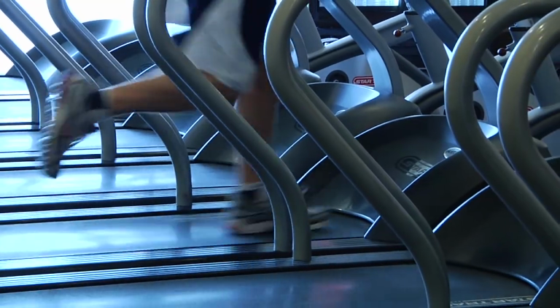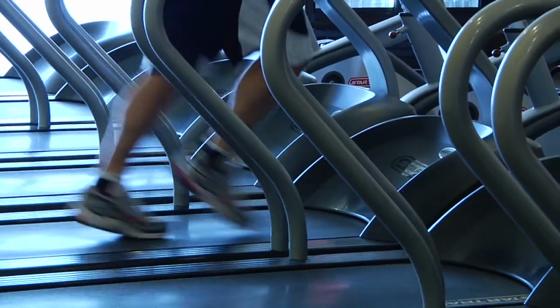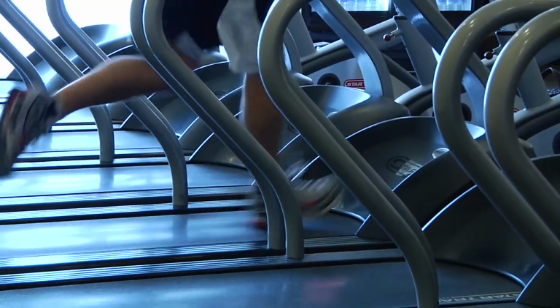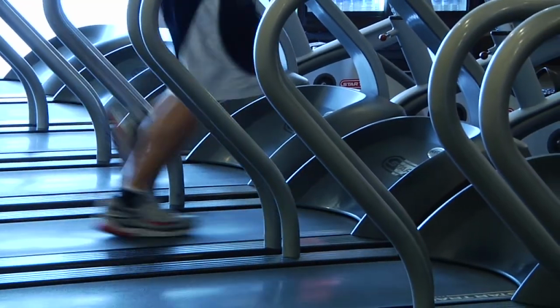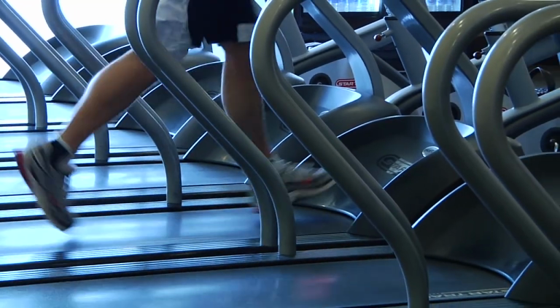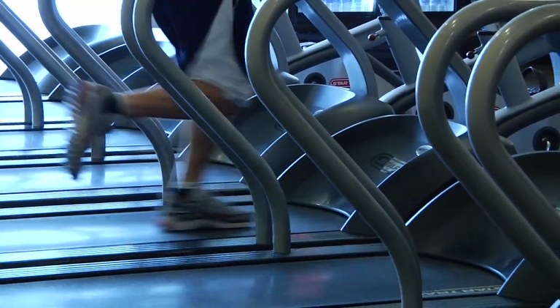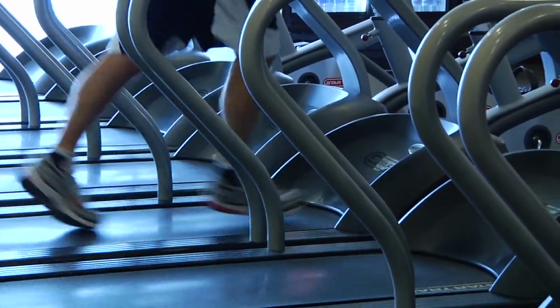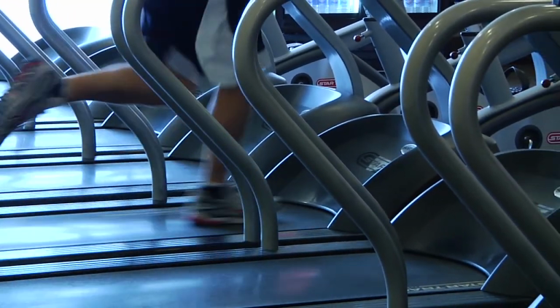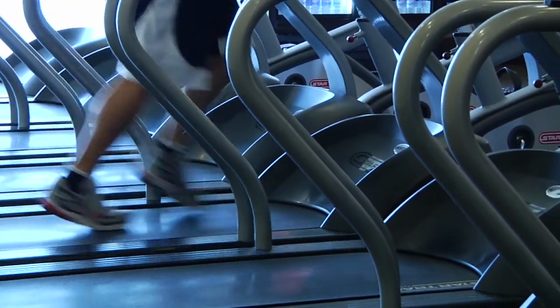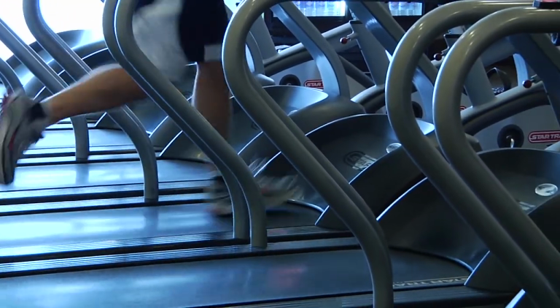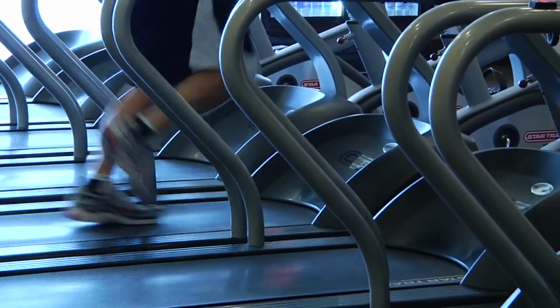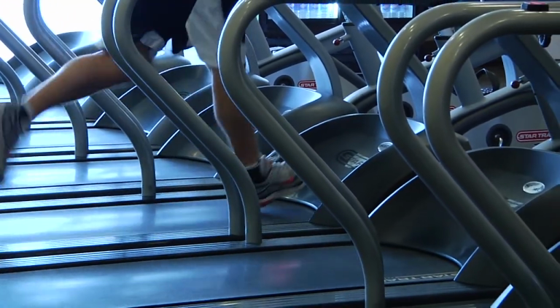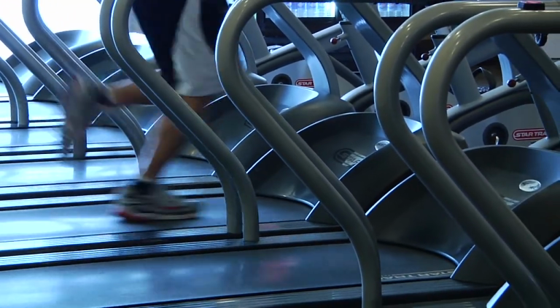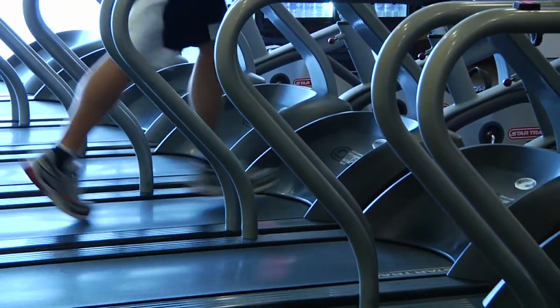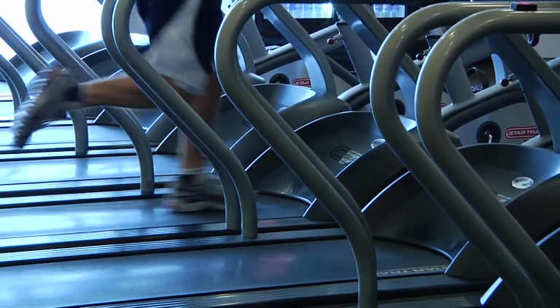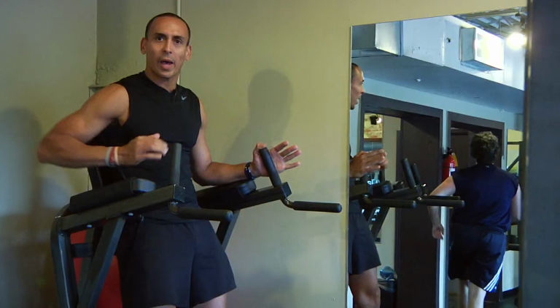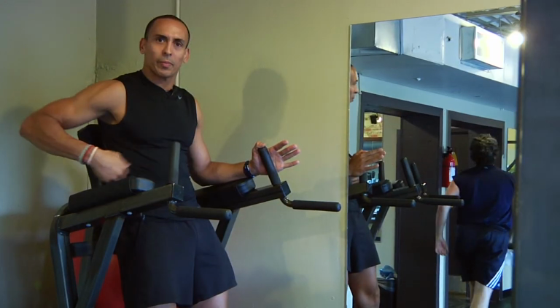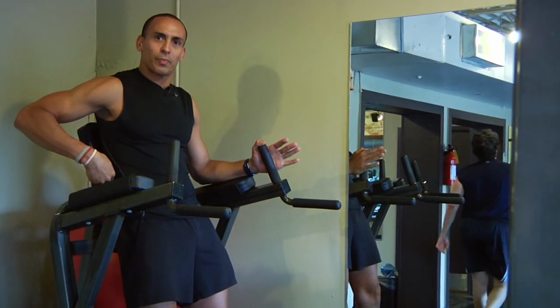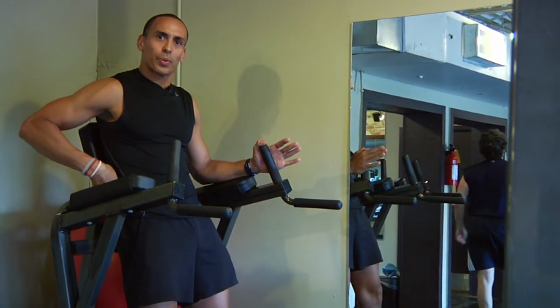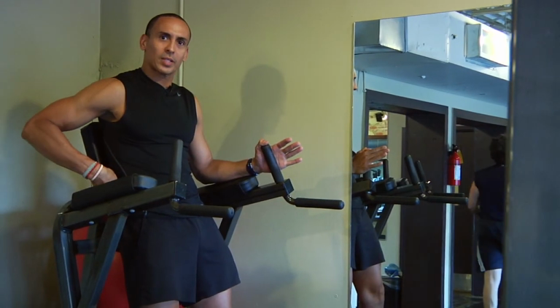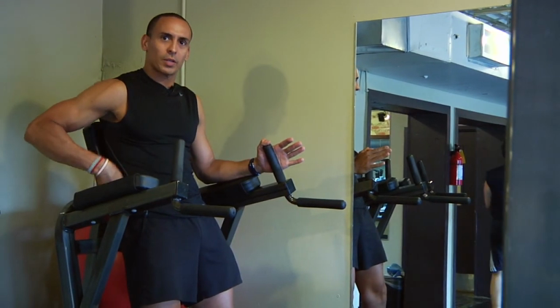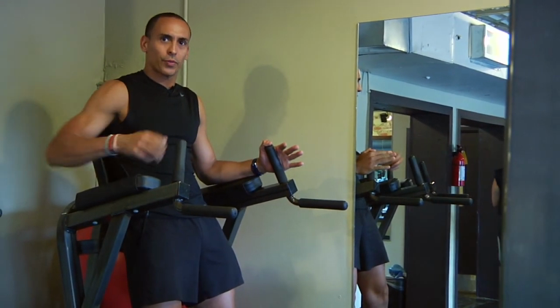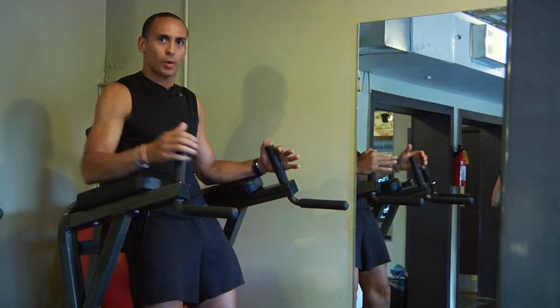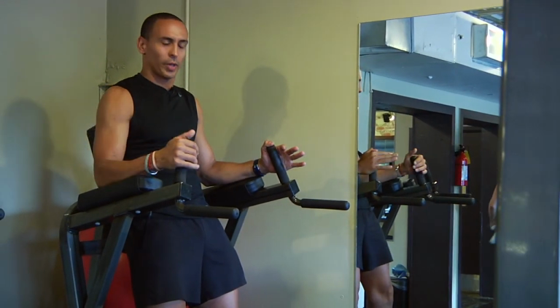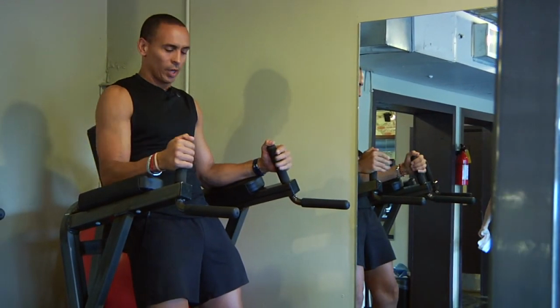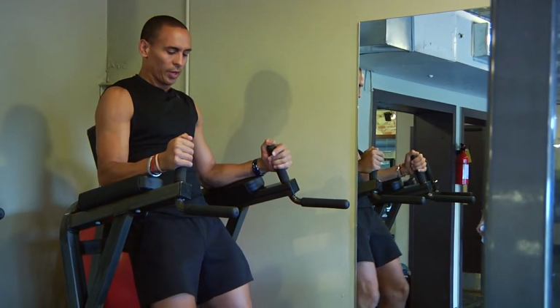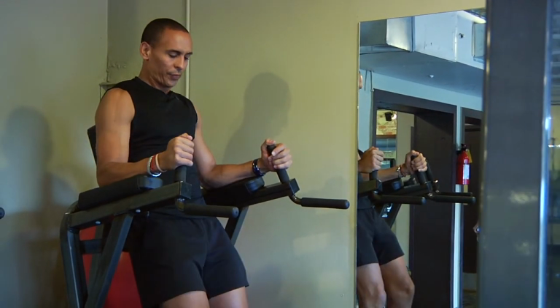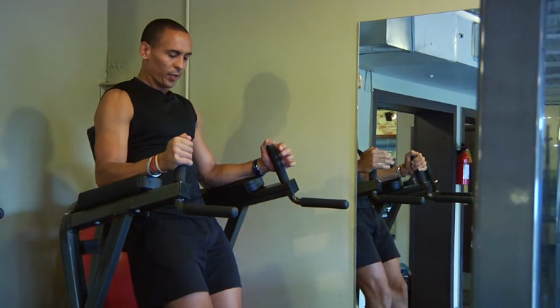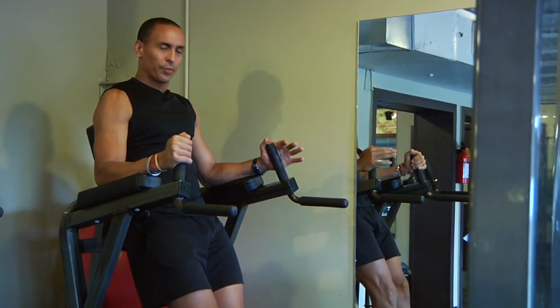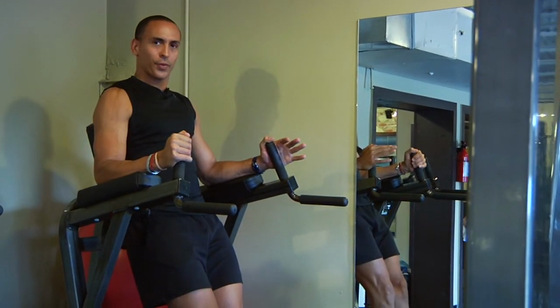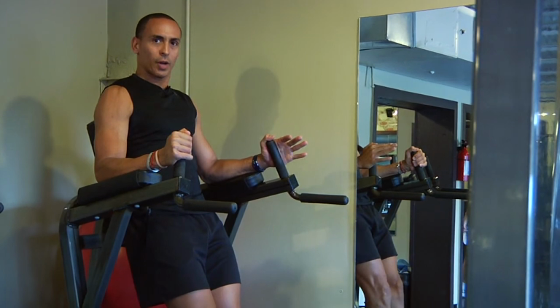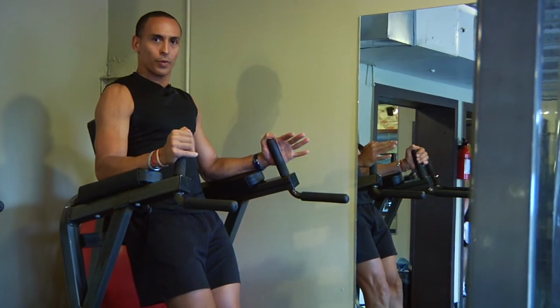Place your hands on the handles here, lower back press in firmly. Feet in front of you.